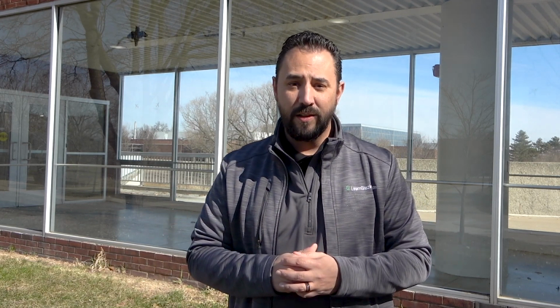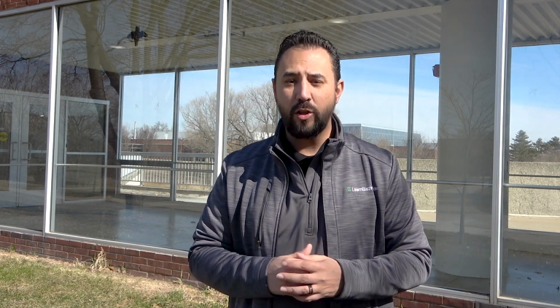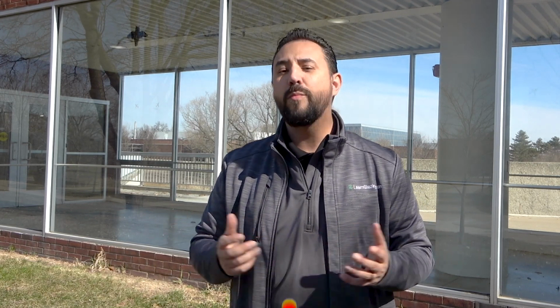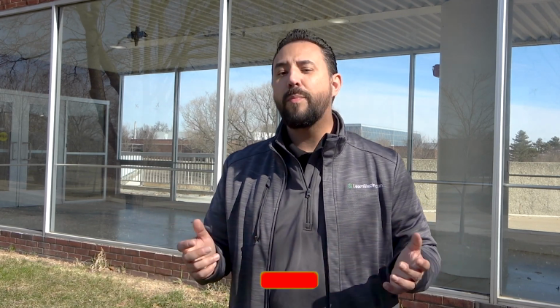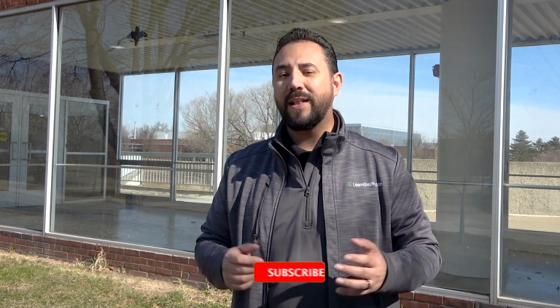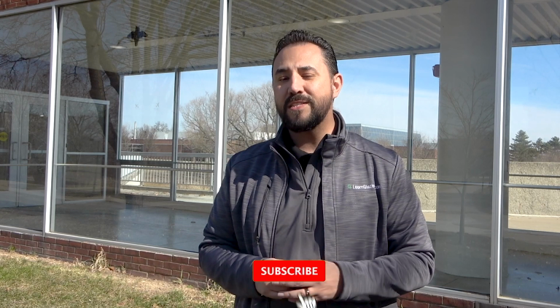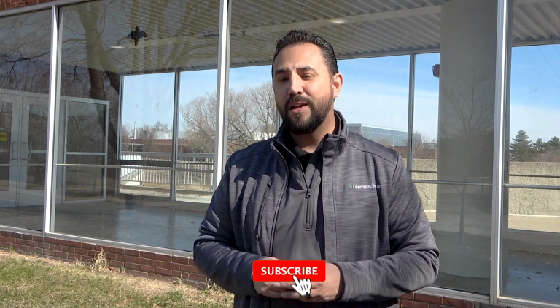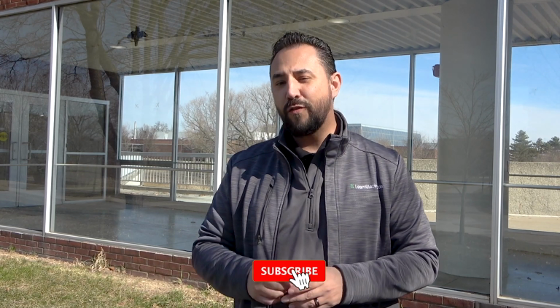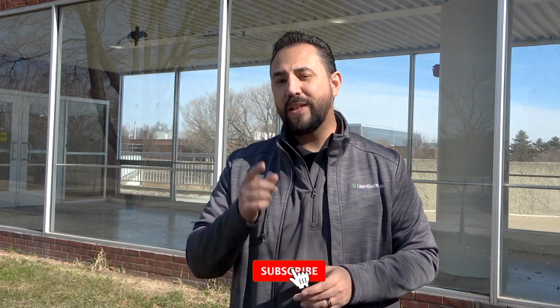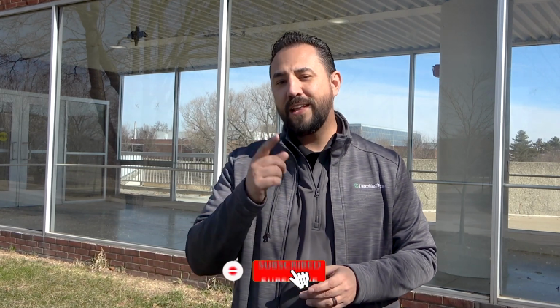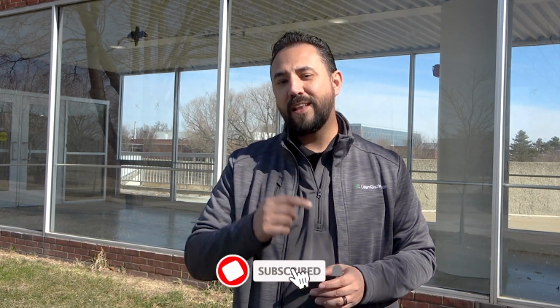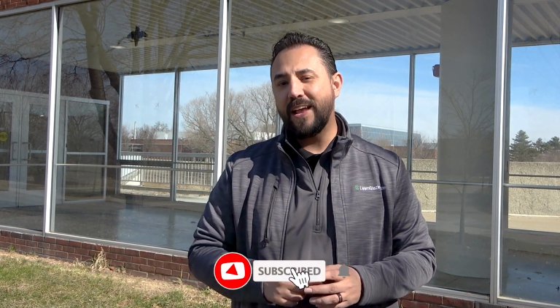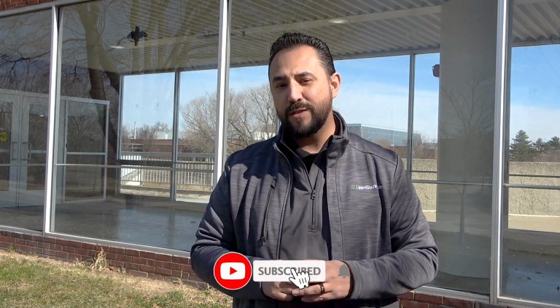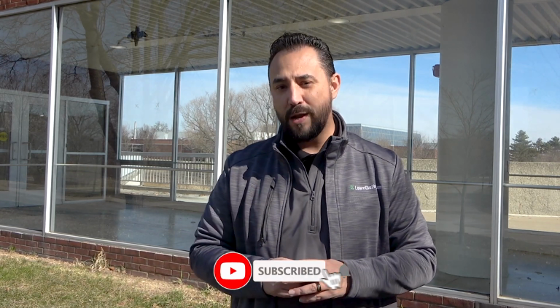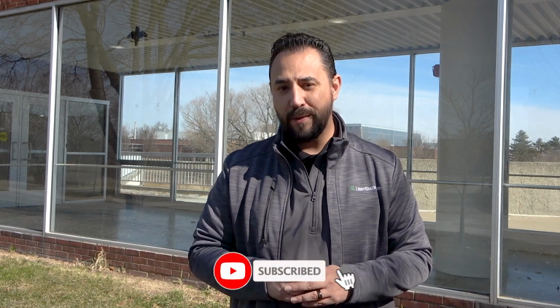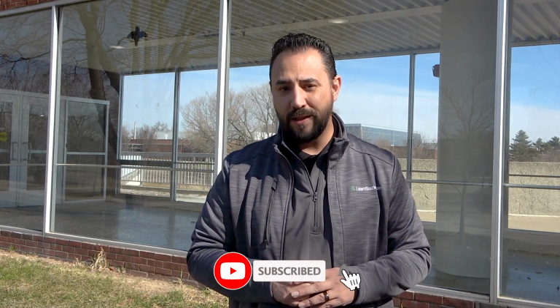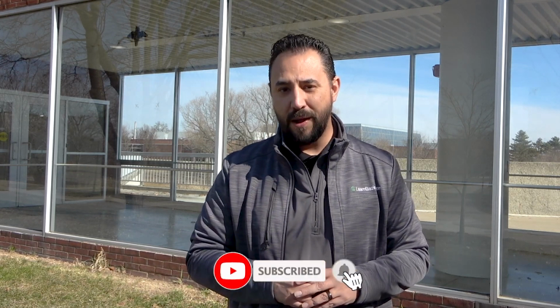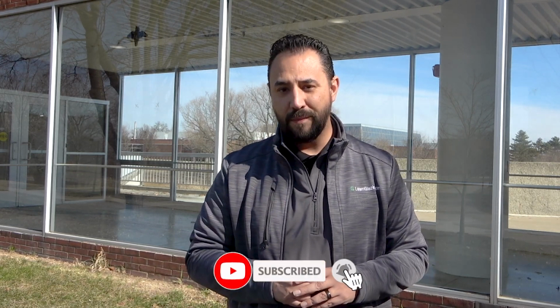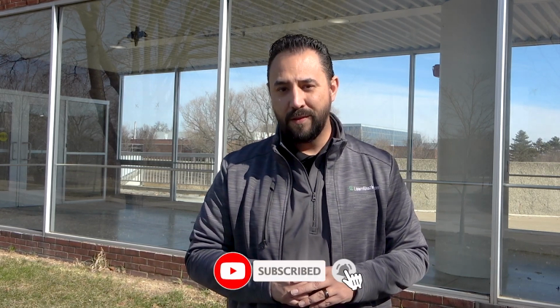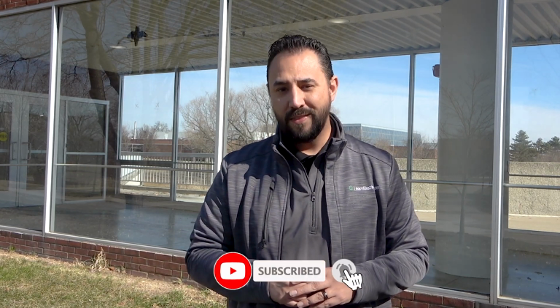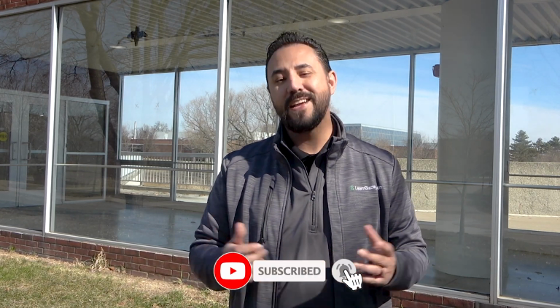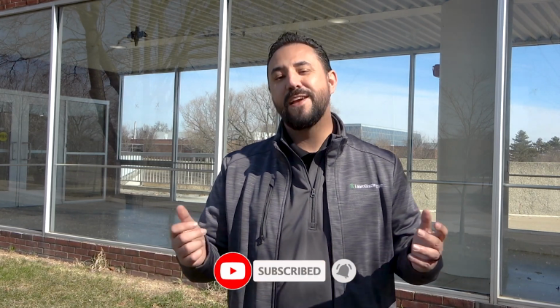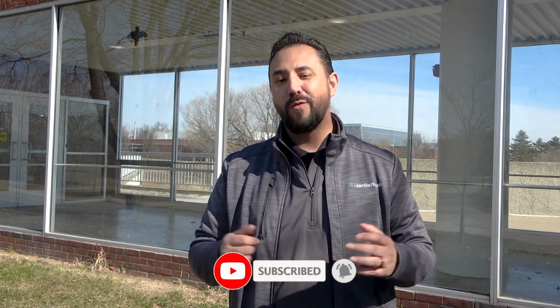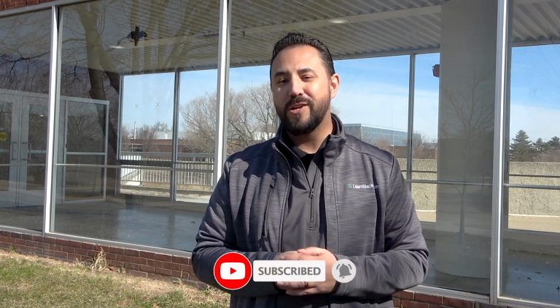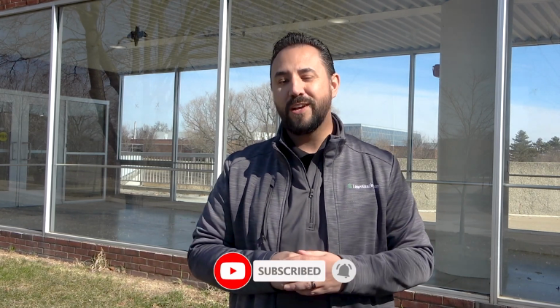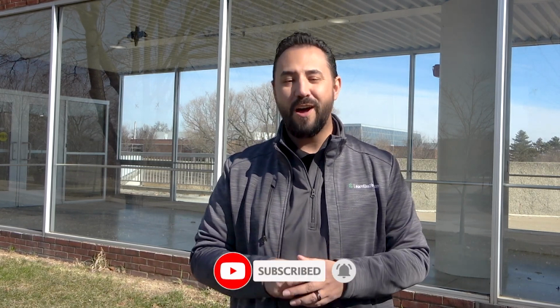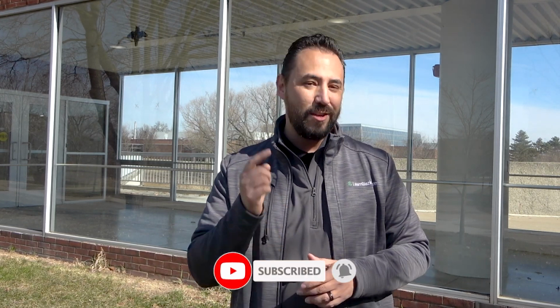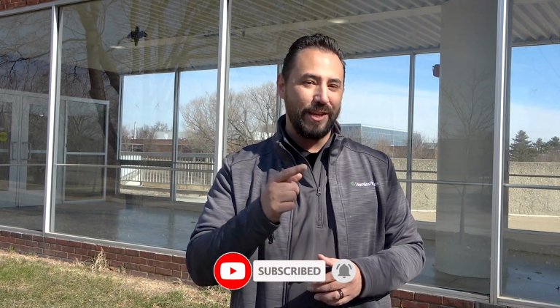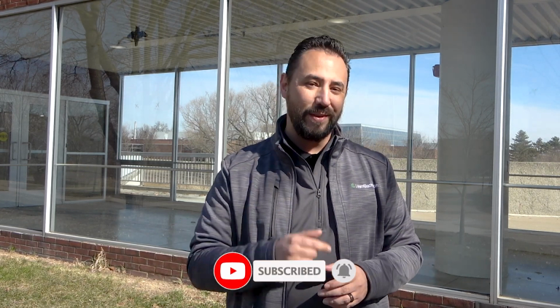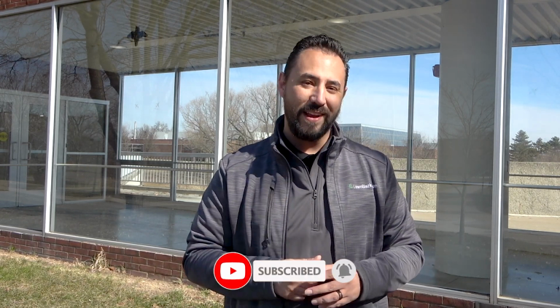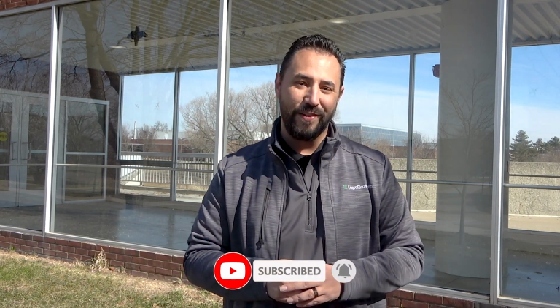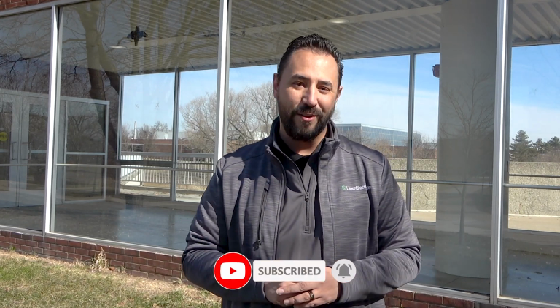To learn more about glass, don't forget to hit the like and subscribe button. Thanks again for watching — I'll see you in the next video.